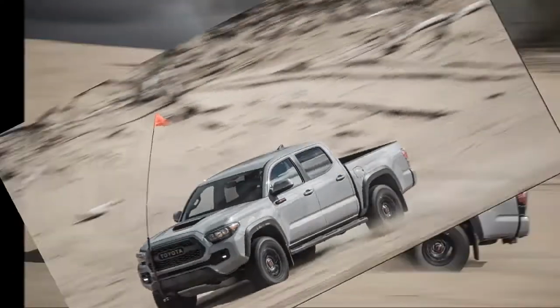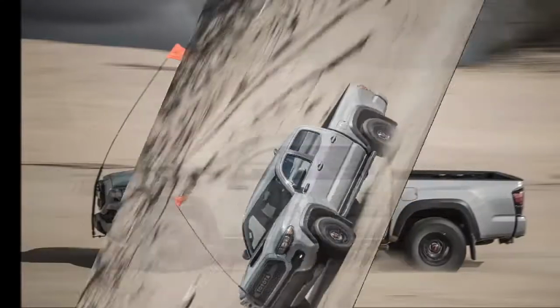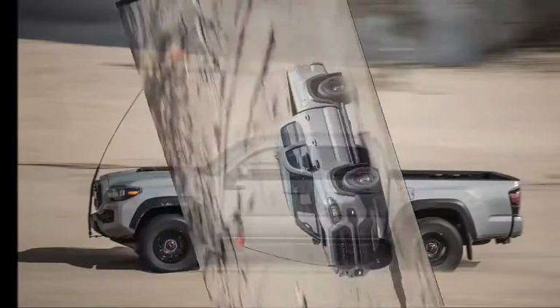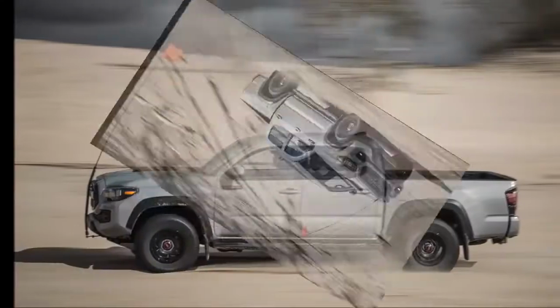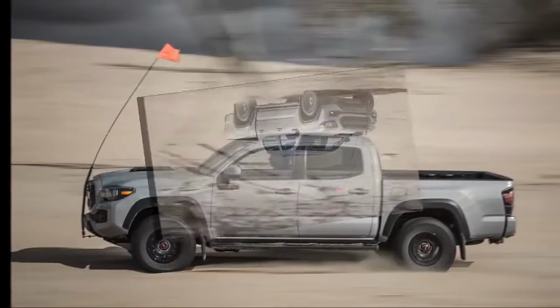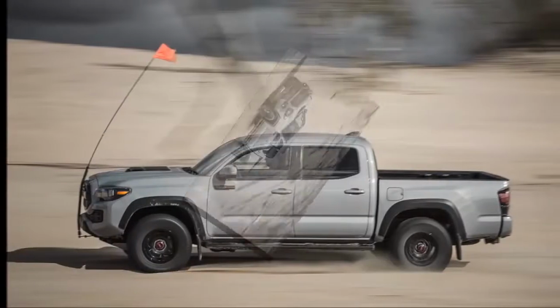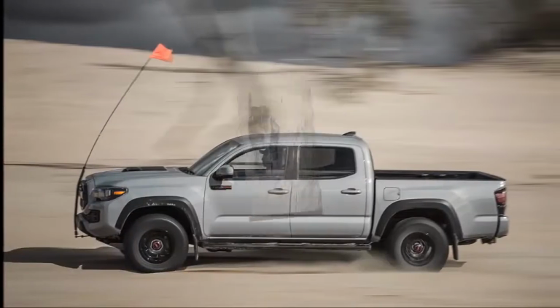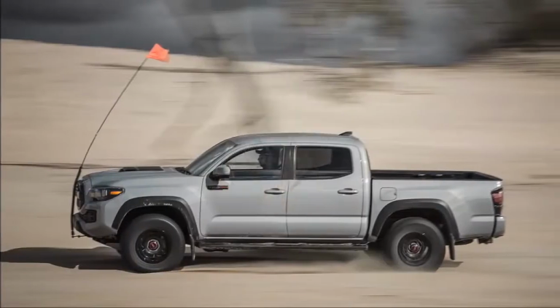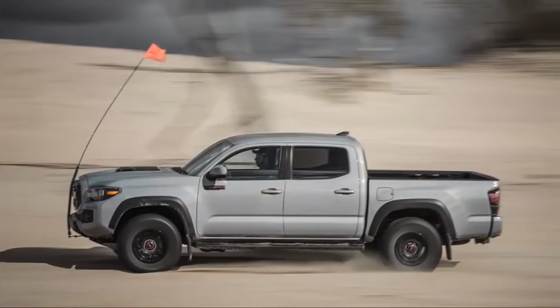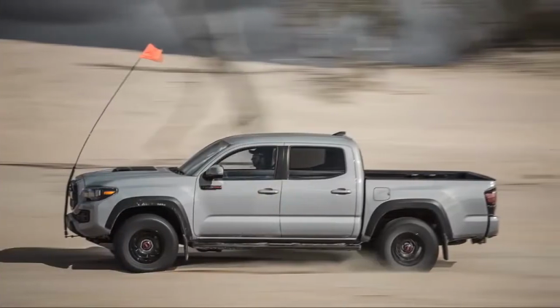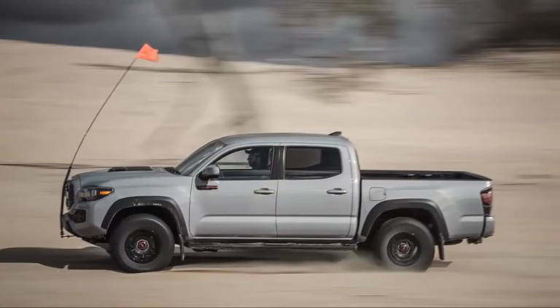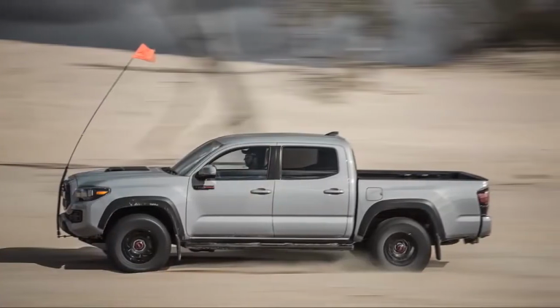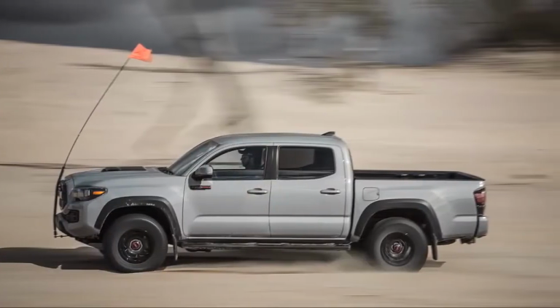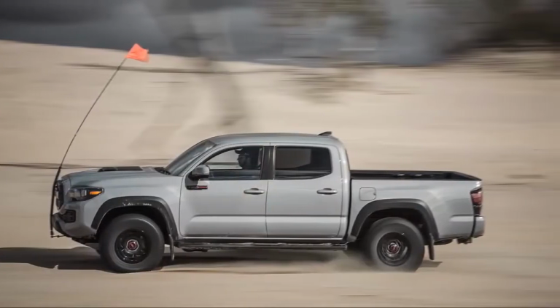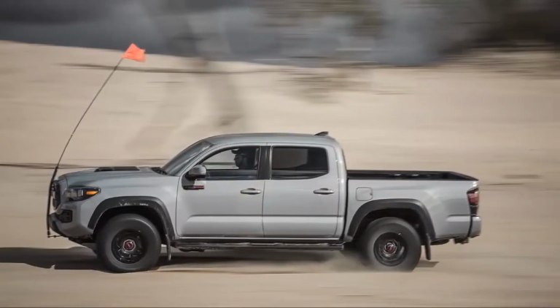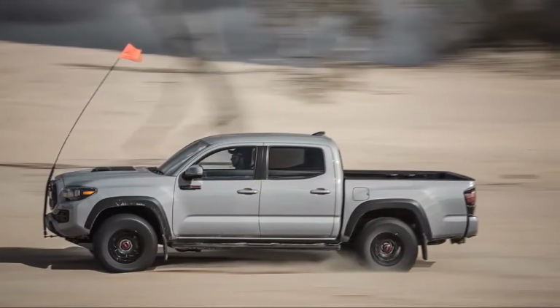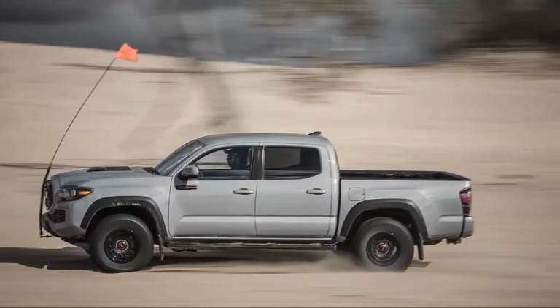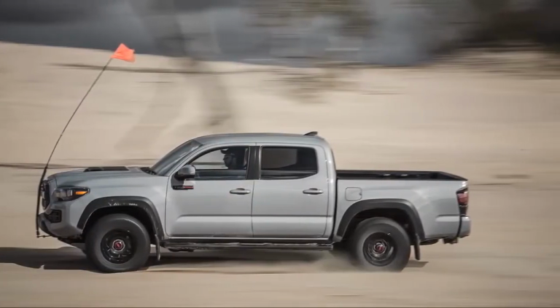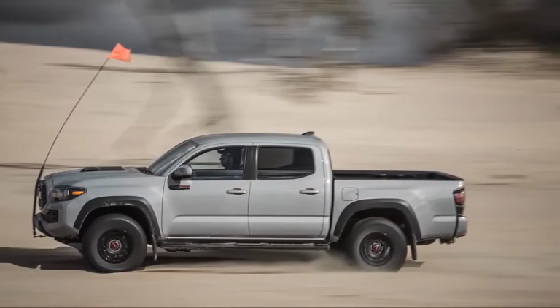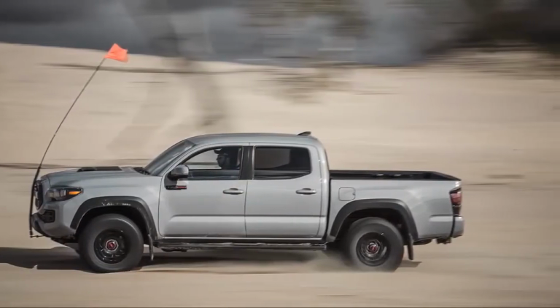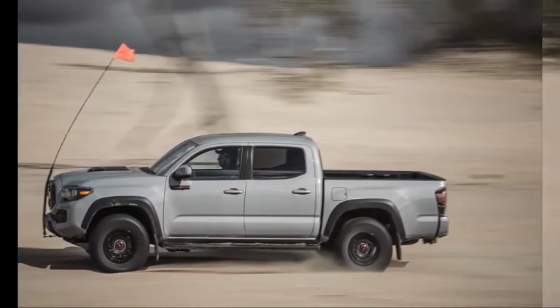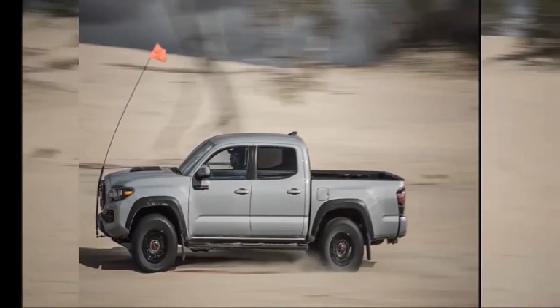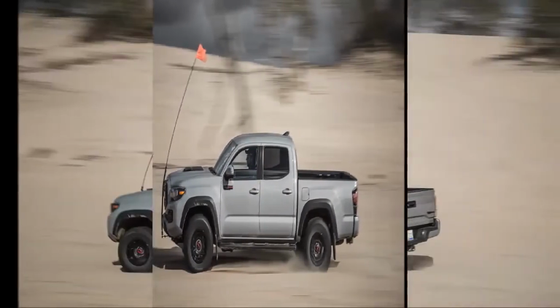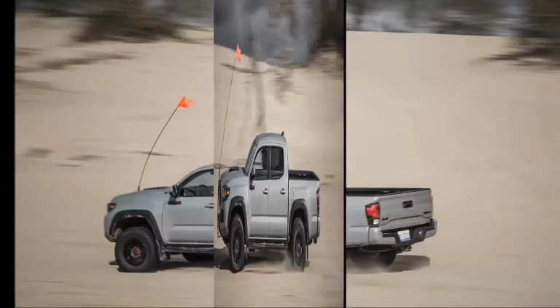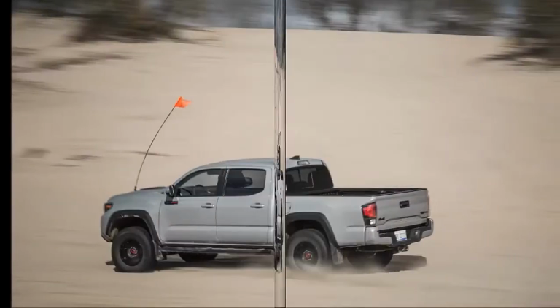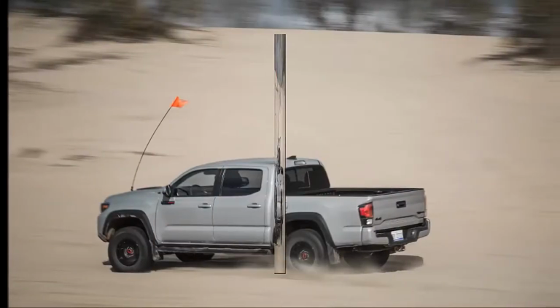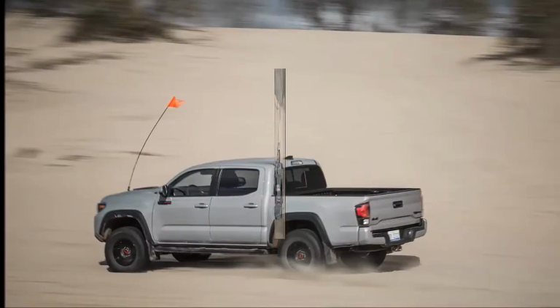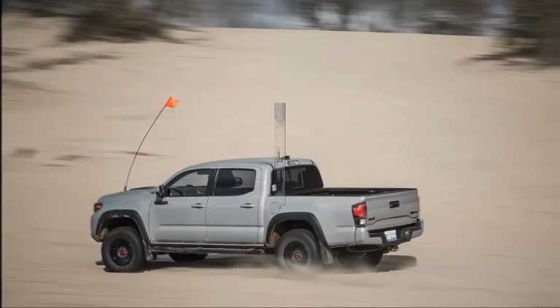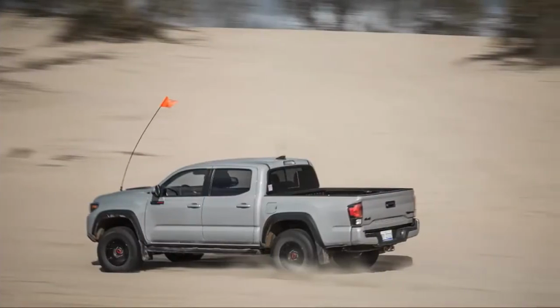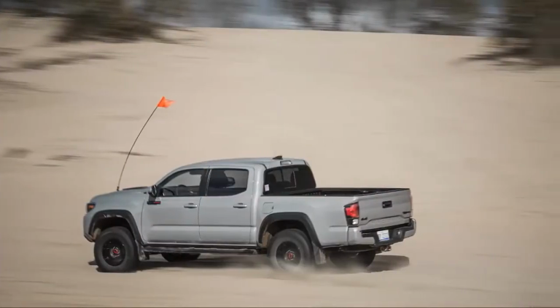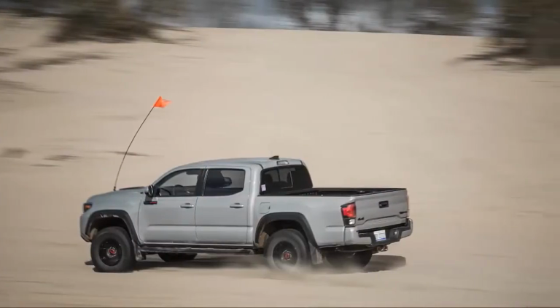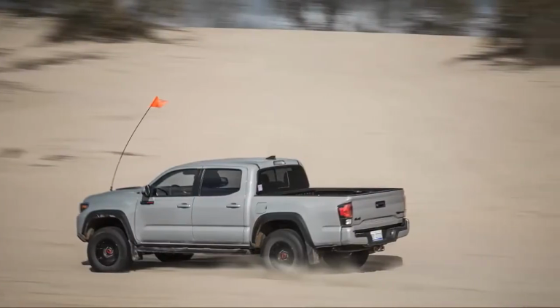2018 Toyota Tacoma — a tried-and-true alternative with solid gold off-road cred.